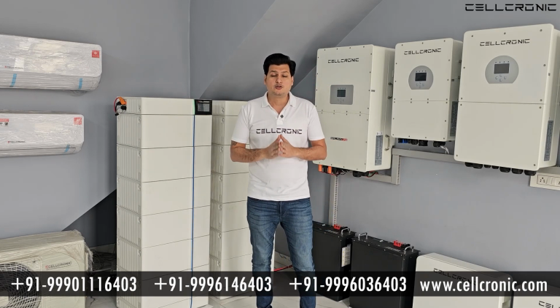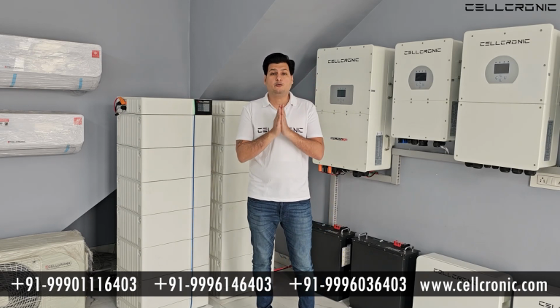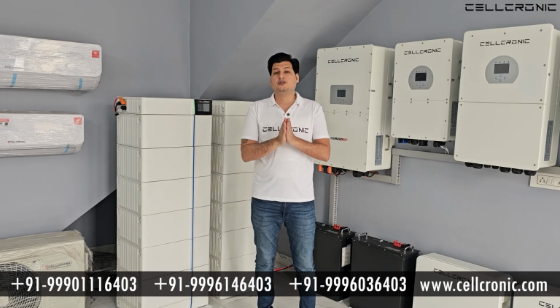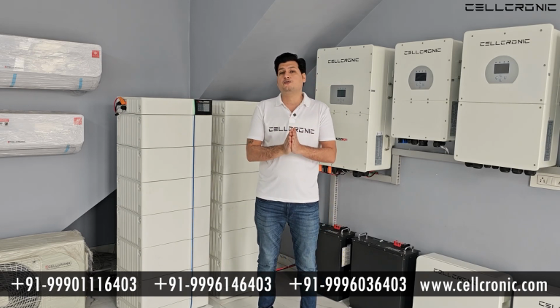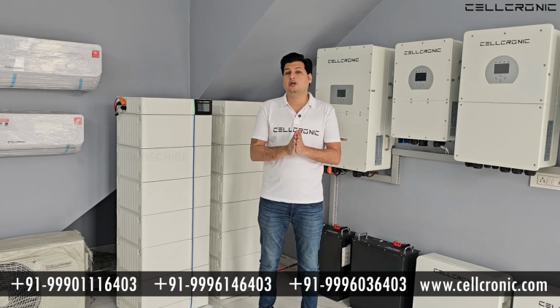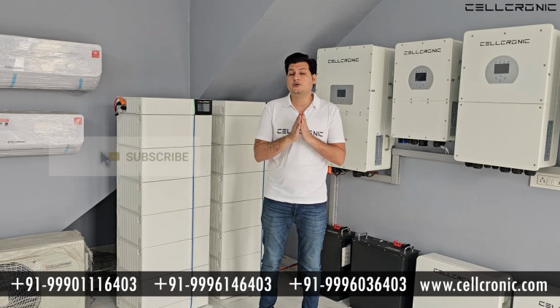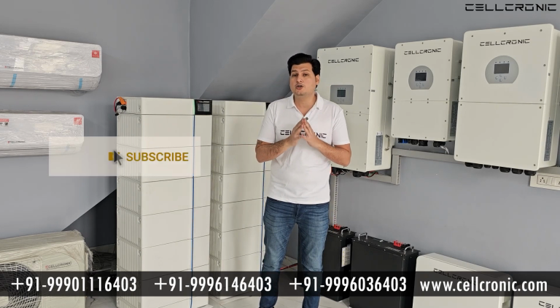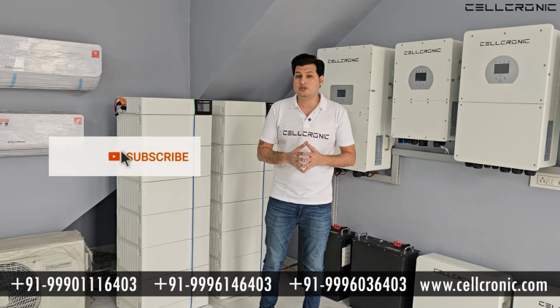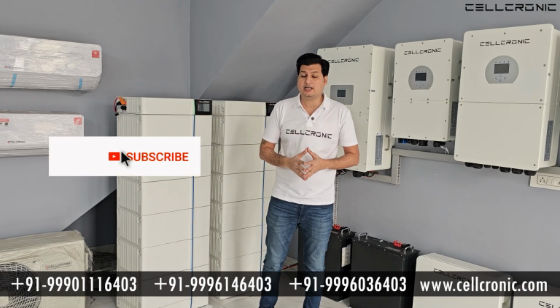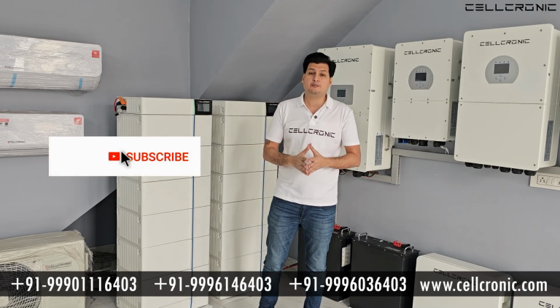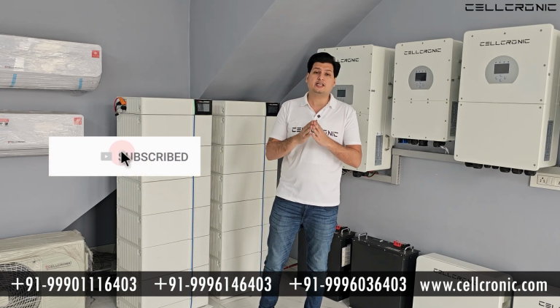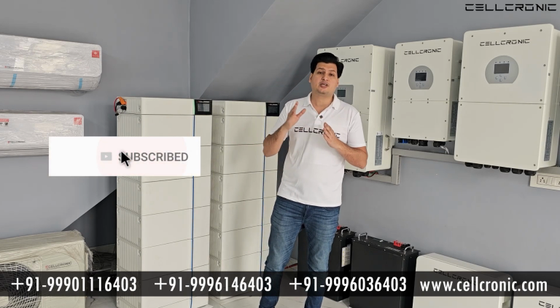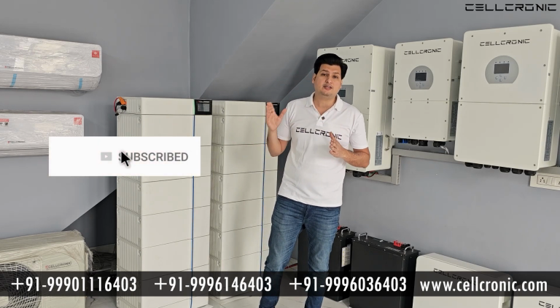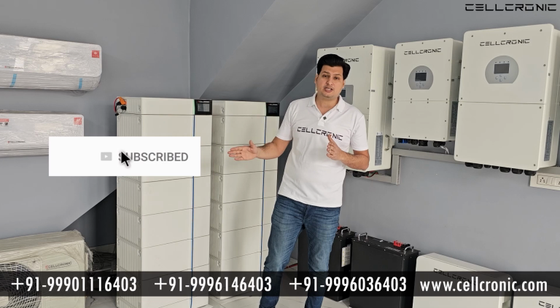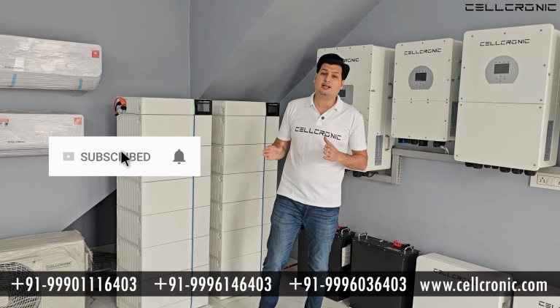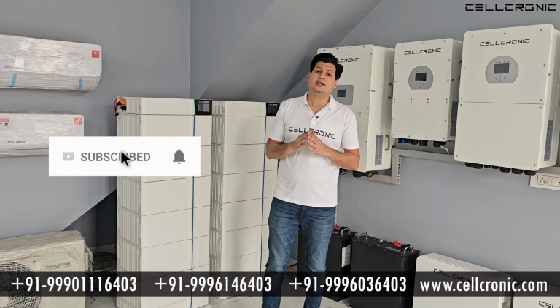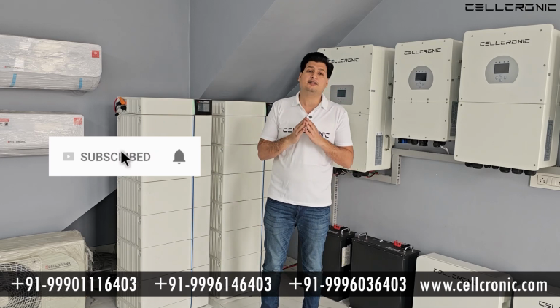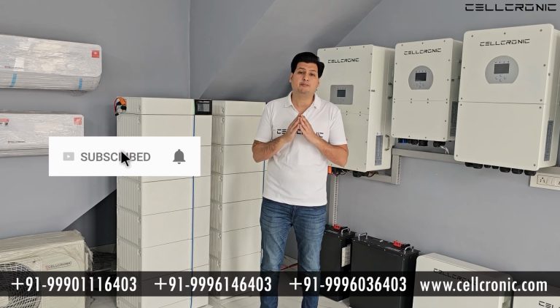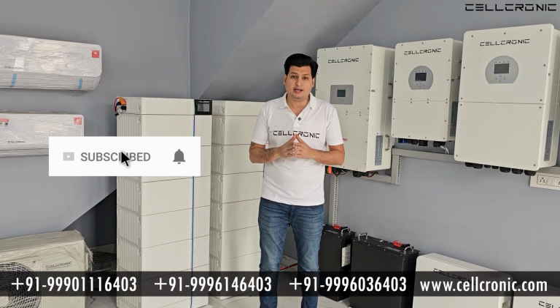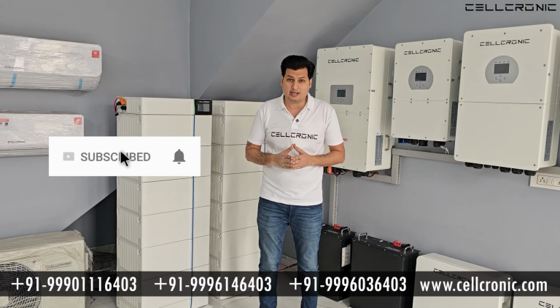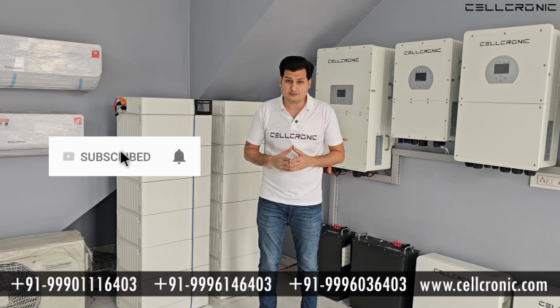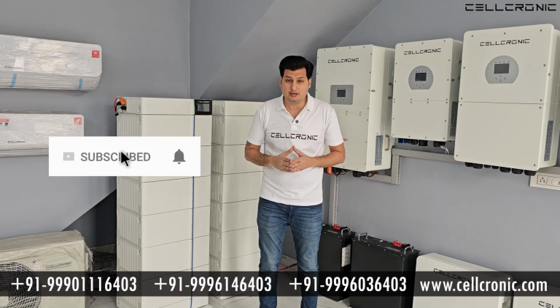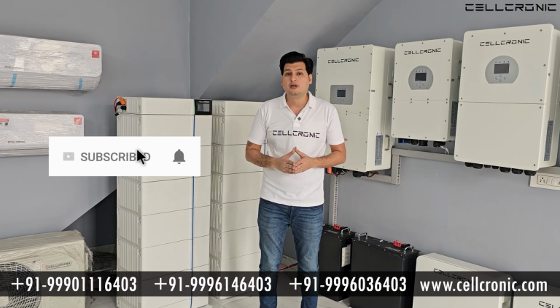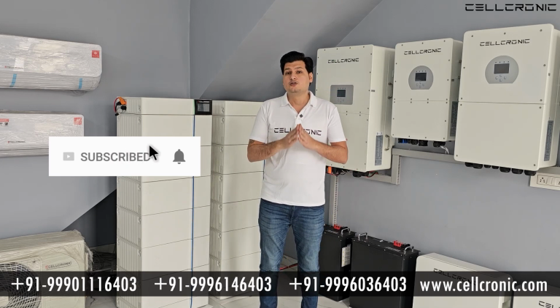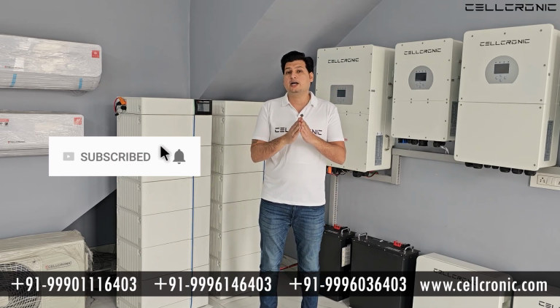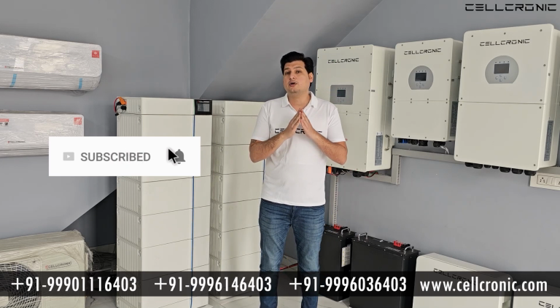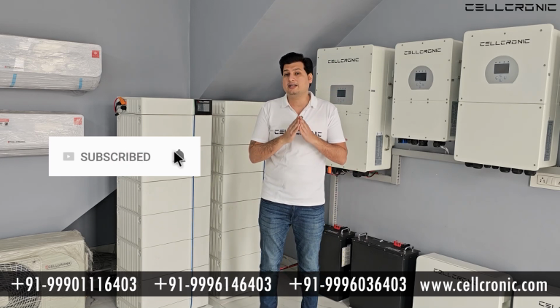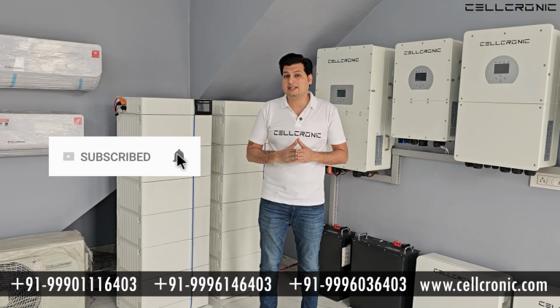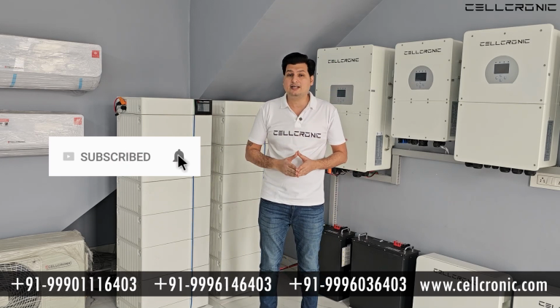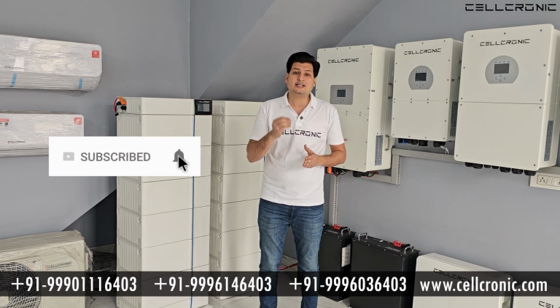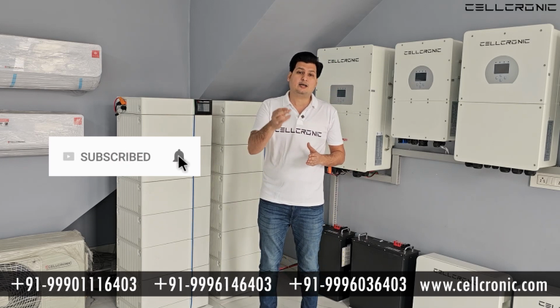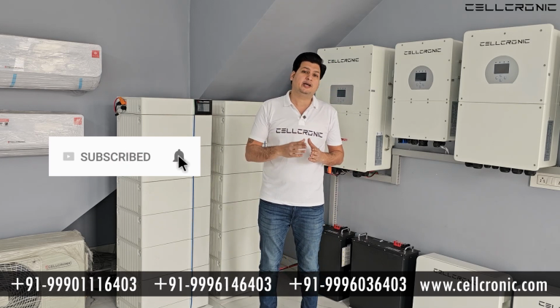First of all, if you are new to this channel, please subscribe and hit the bell icon as well, so that you can get the latest updates.